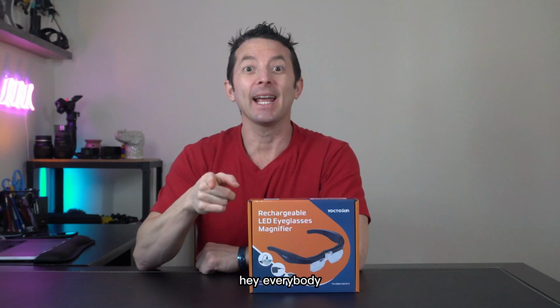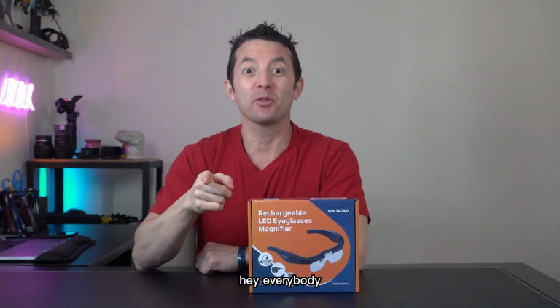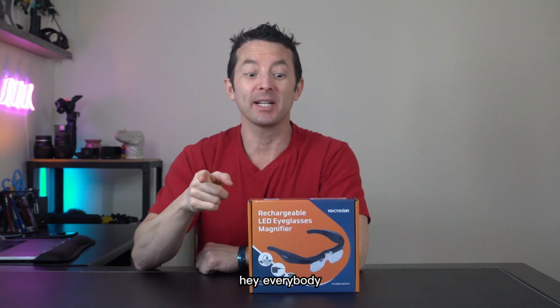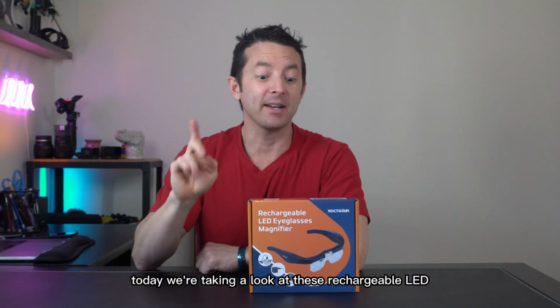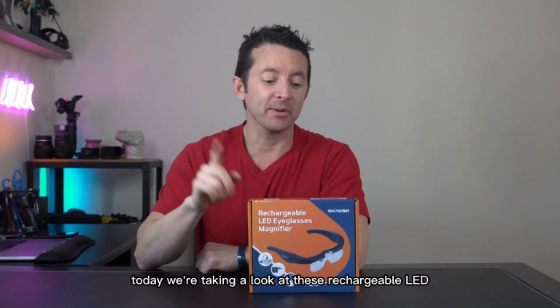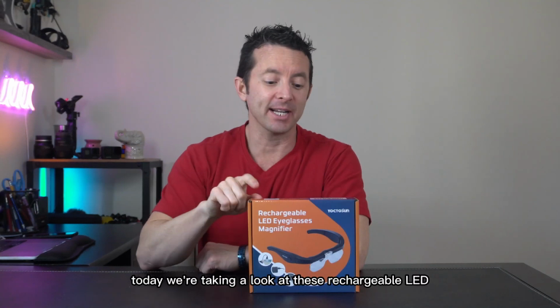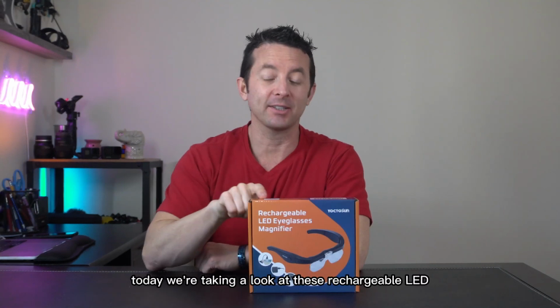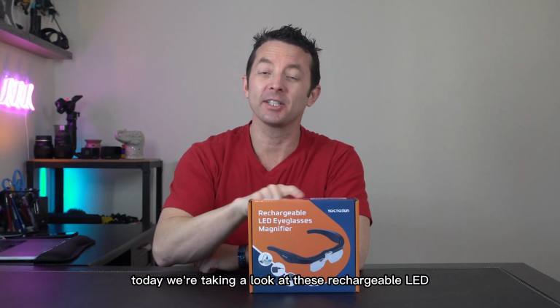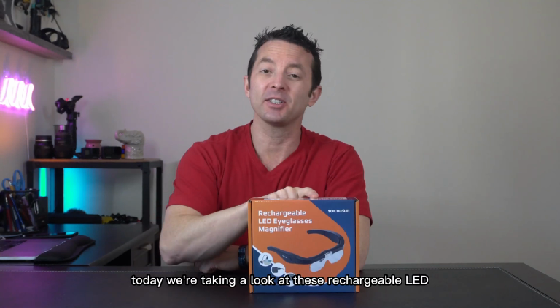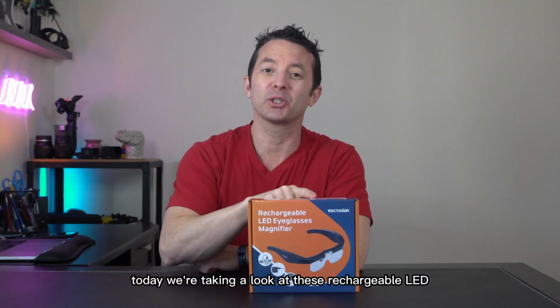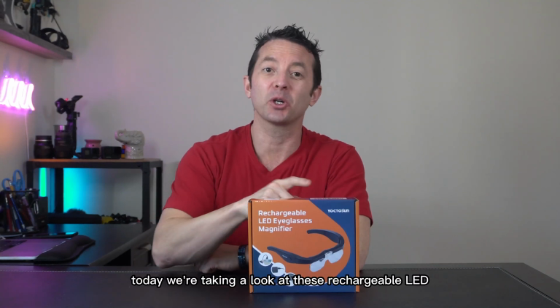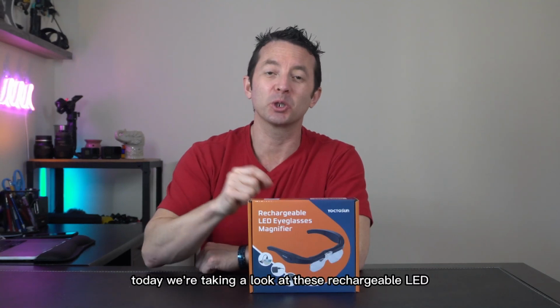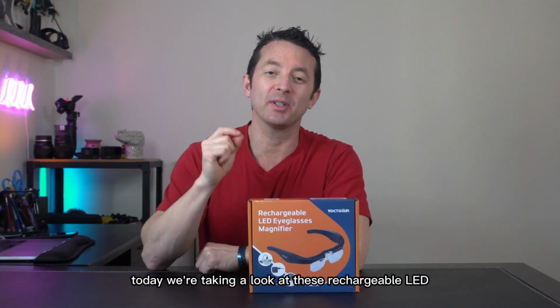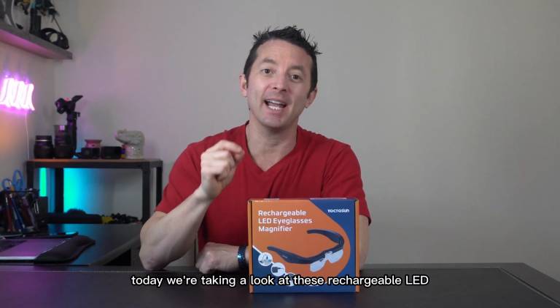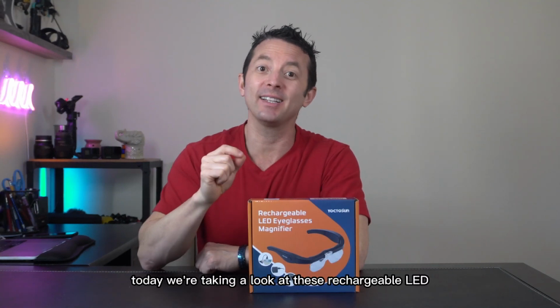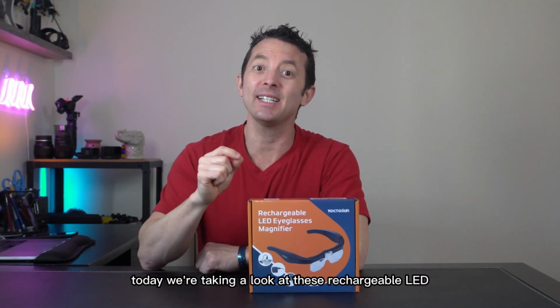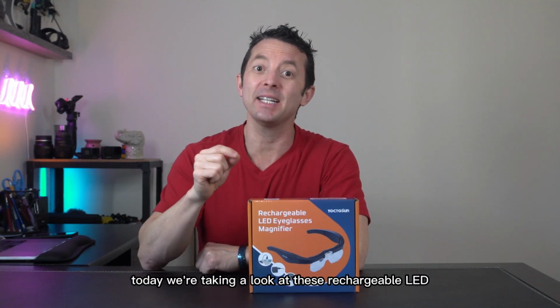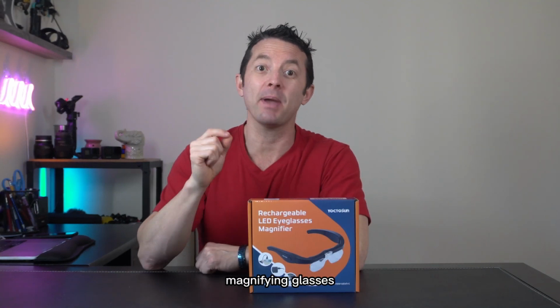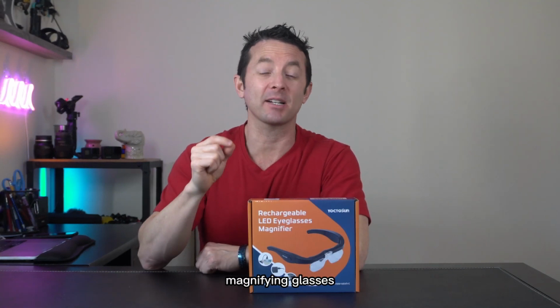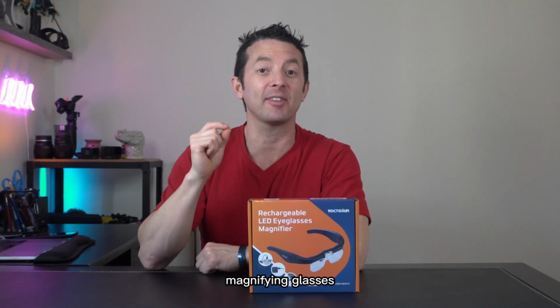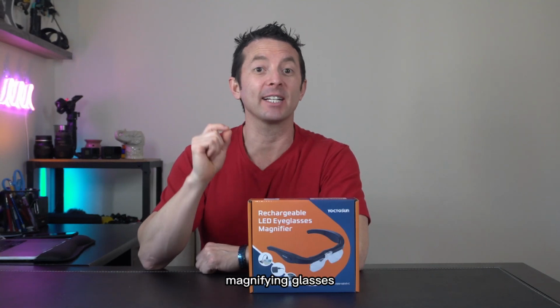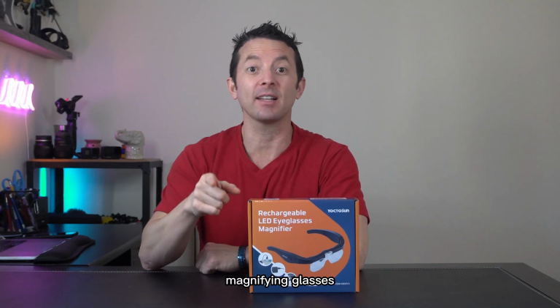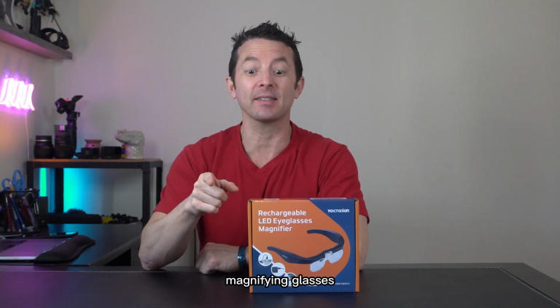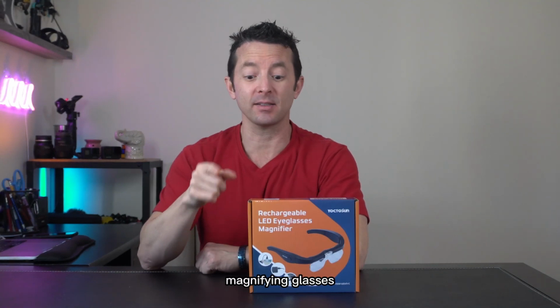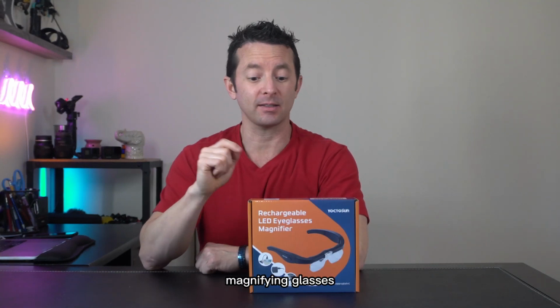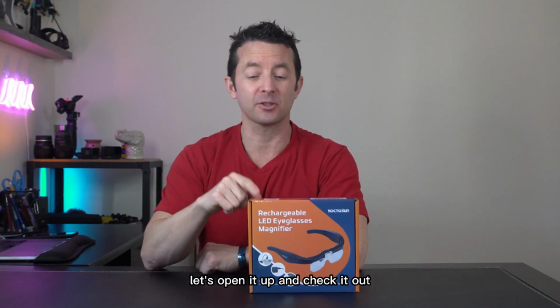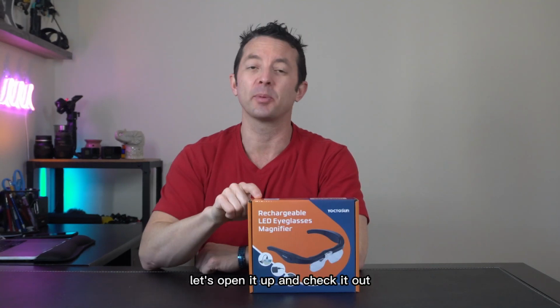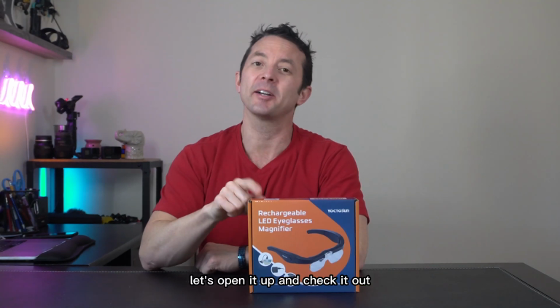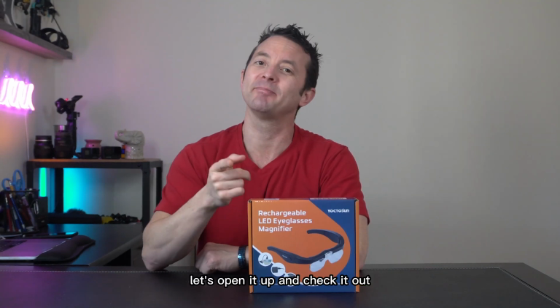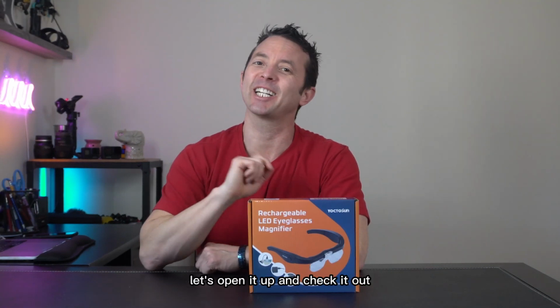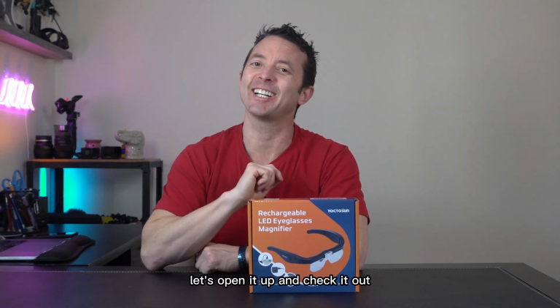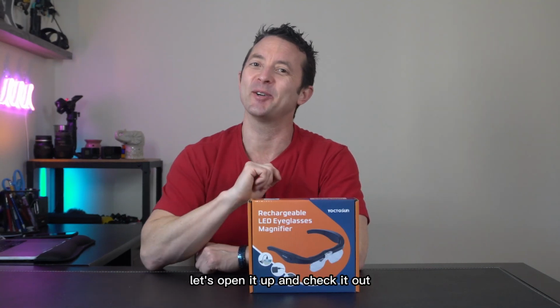Hey everybody, today we're taking a look at these rechargeable LED magnifying glasses. Let's open it up and check it out.